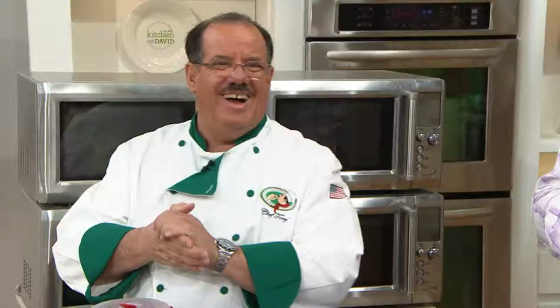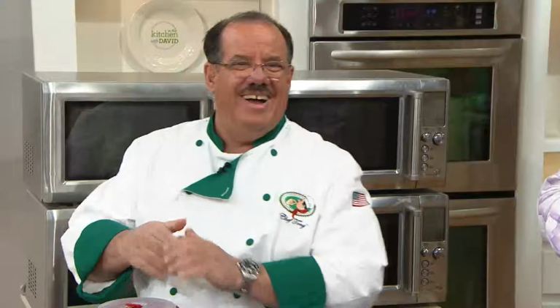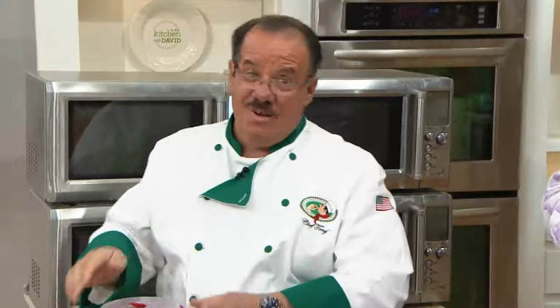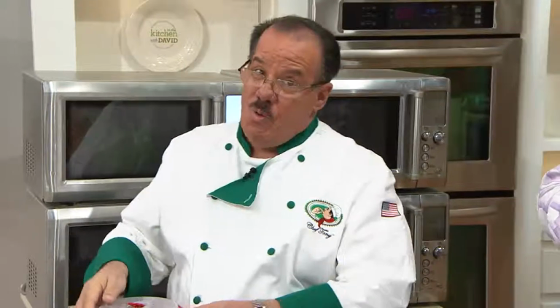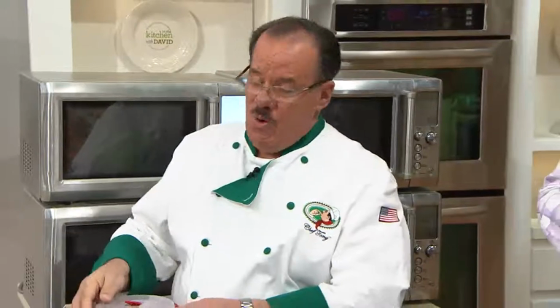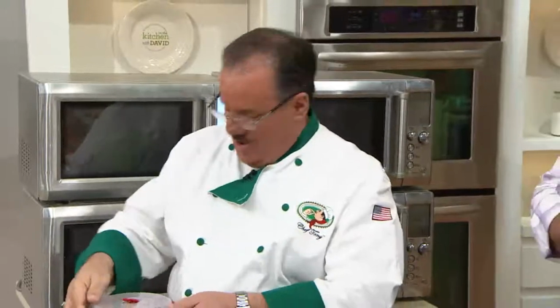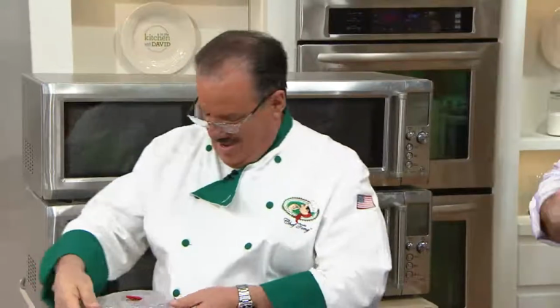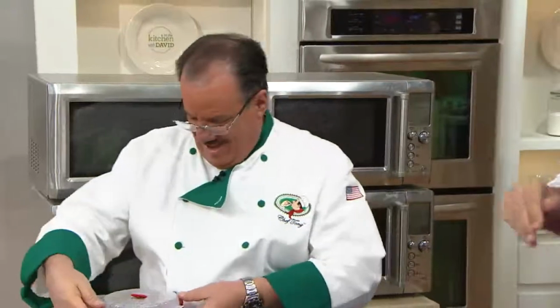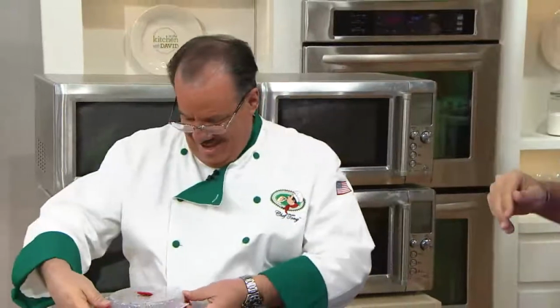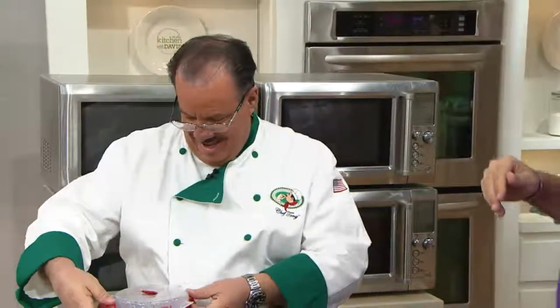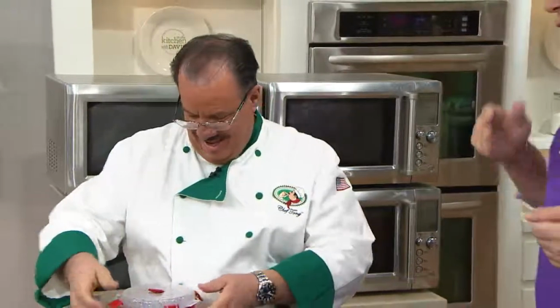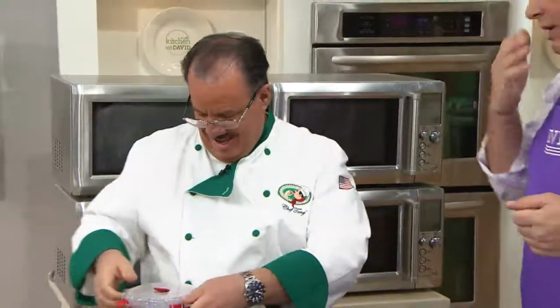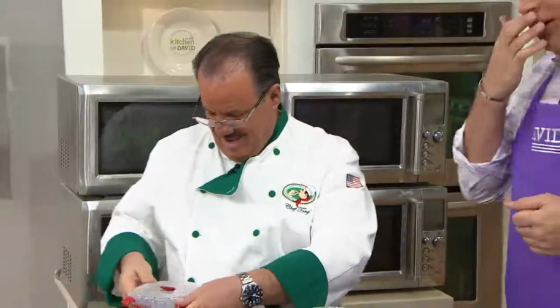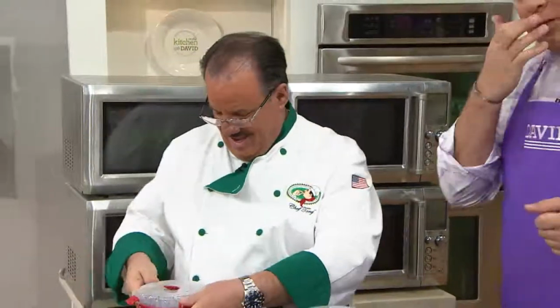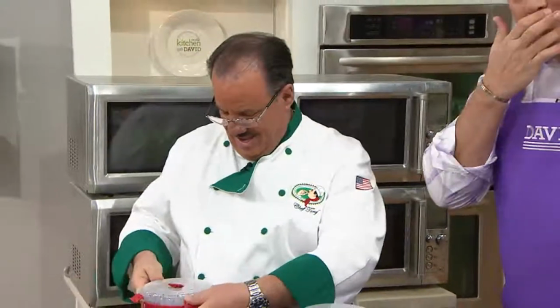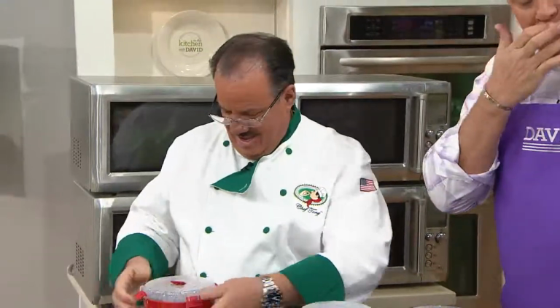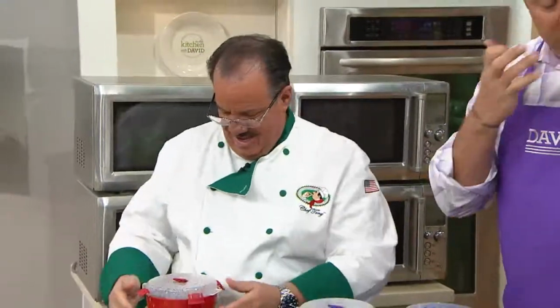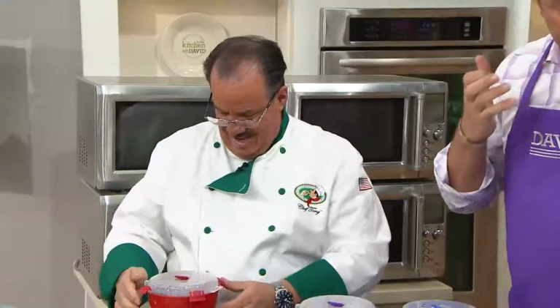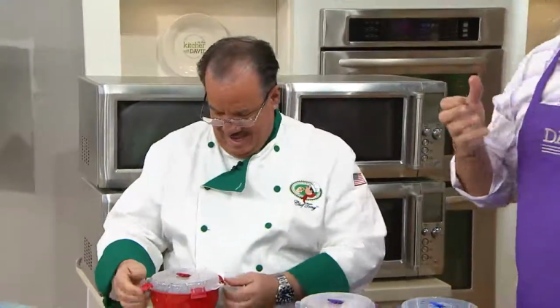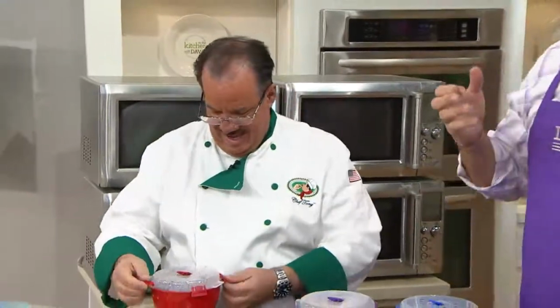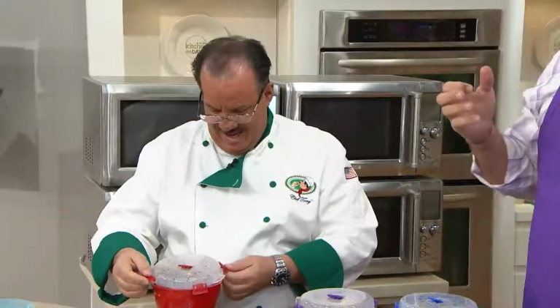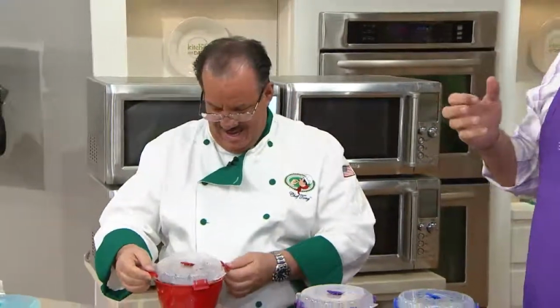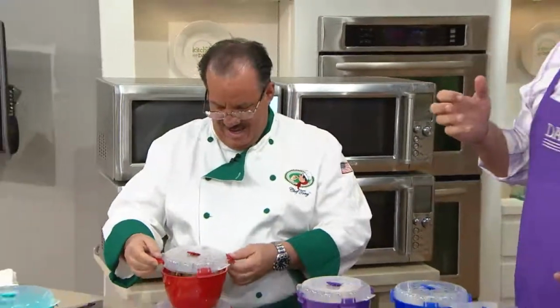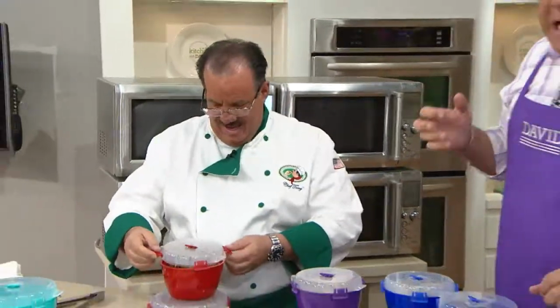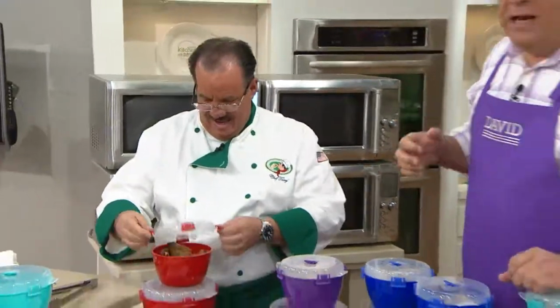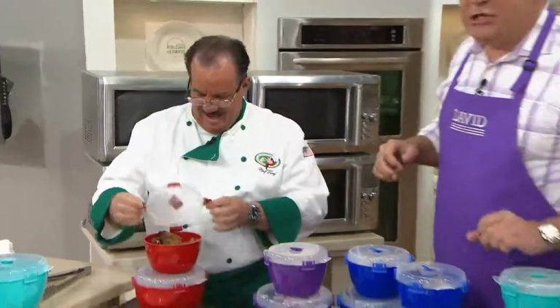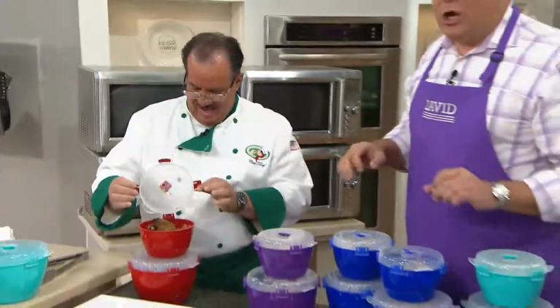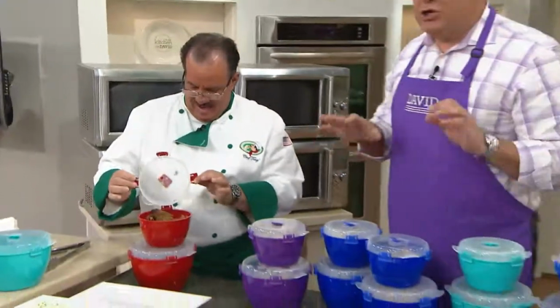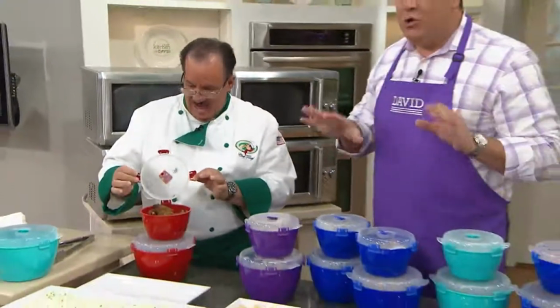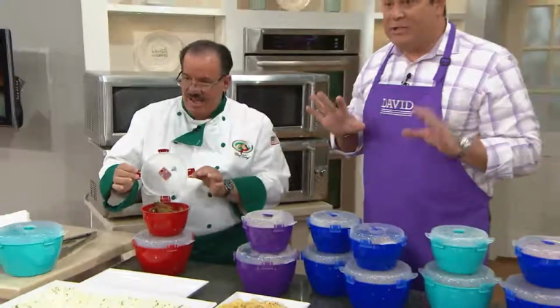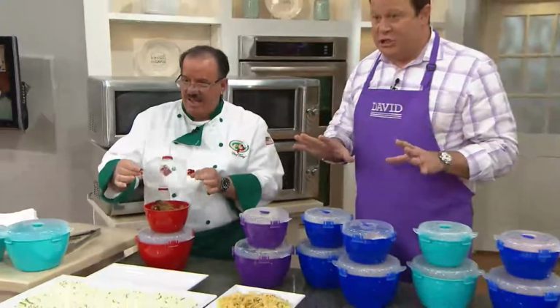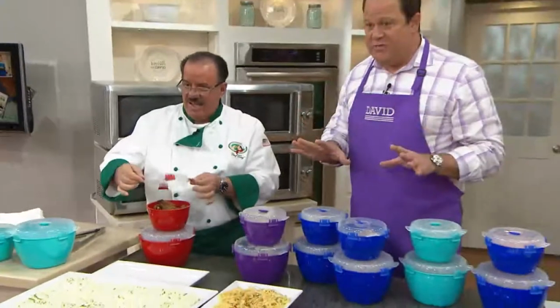Chilly out there, but you know what? That Traeger was worth it because, oh my word, is that barbecue good? Hey, let's talk to you about Sistema.